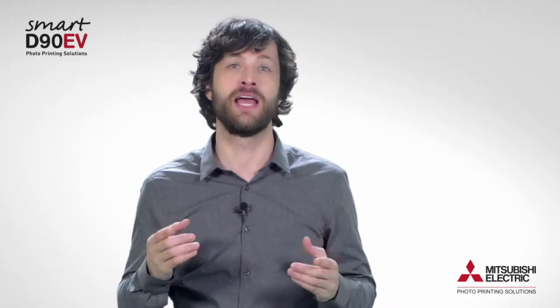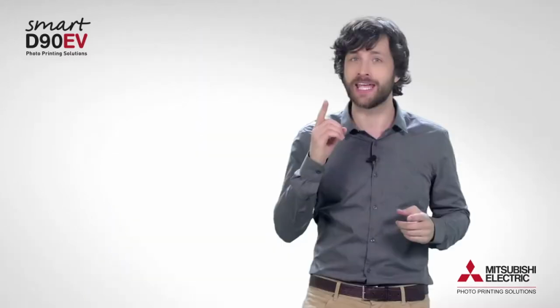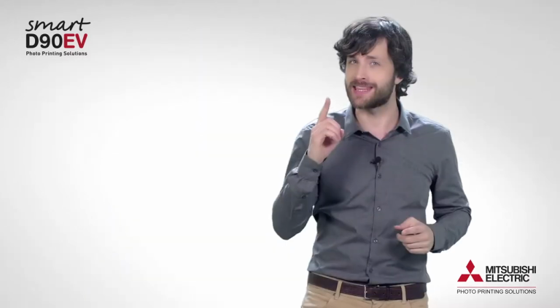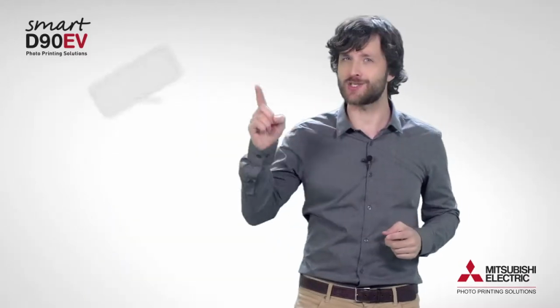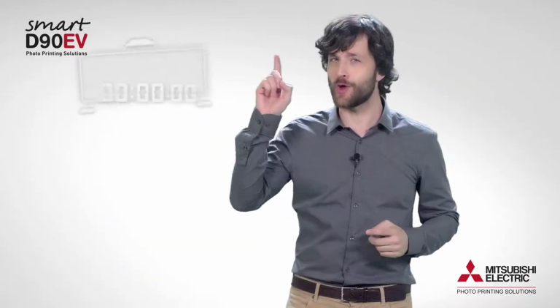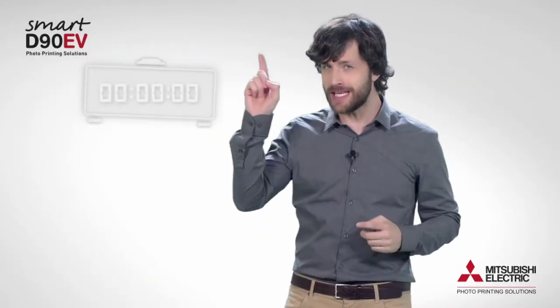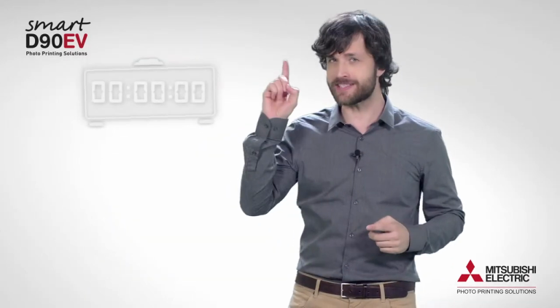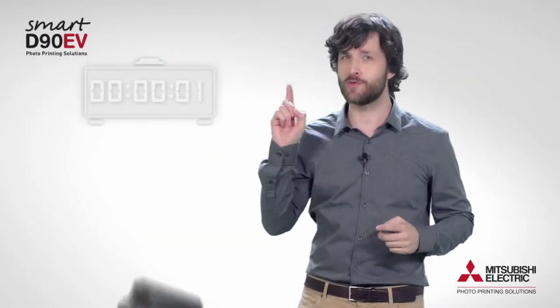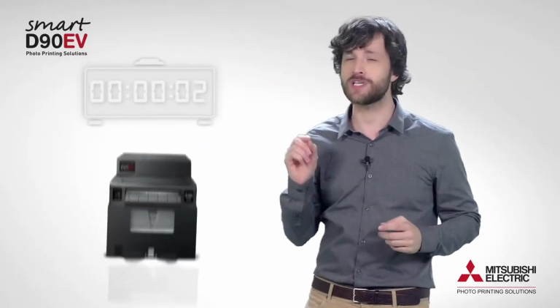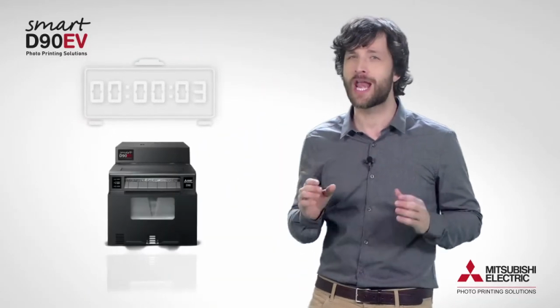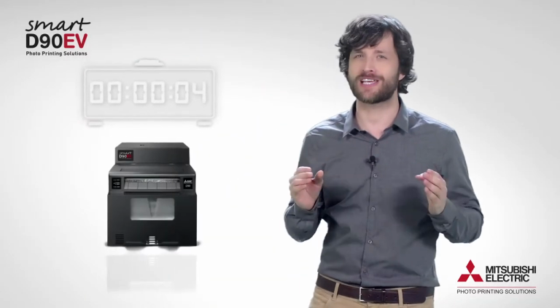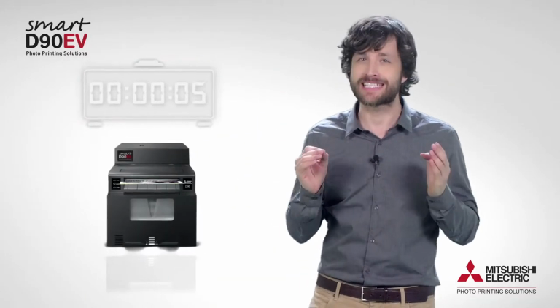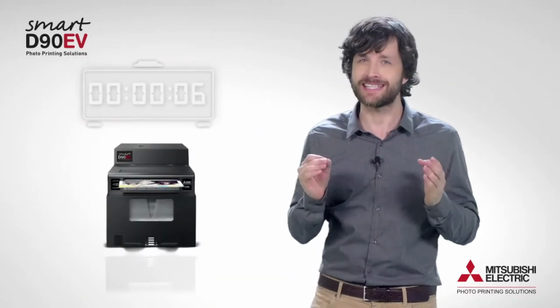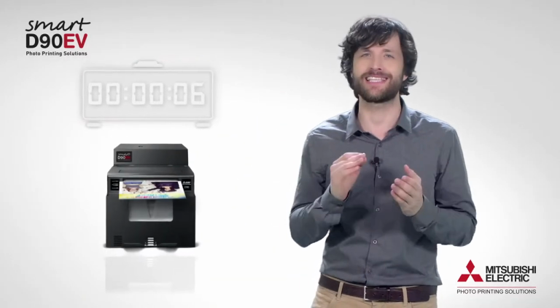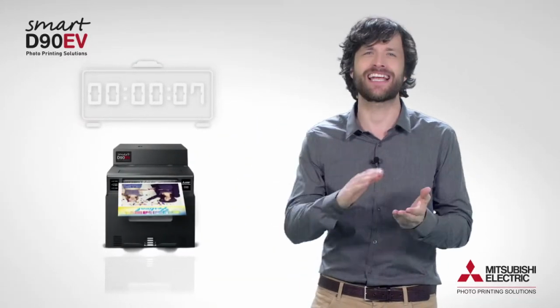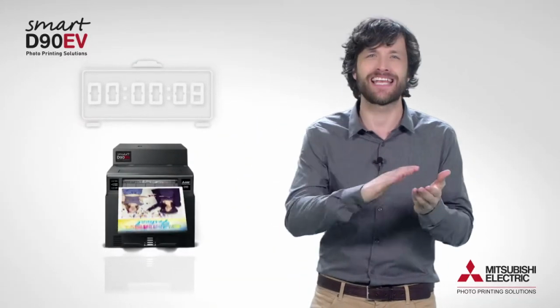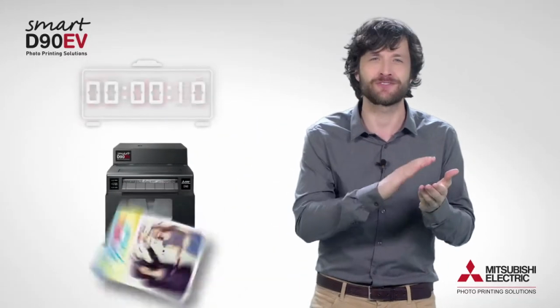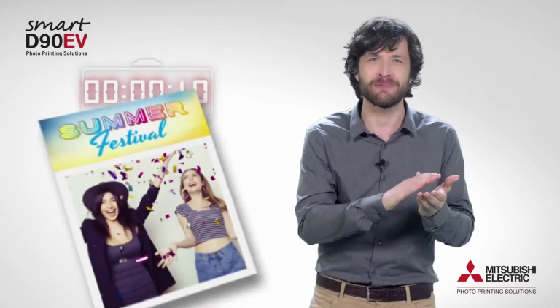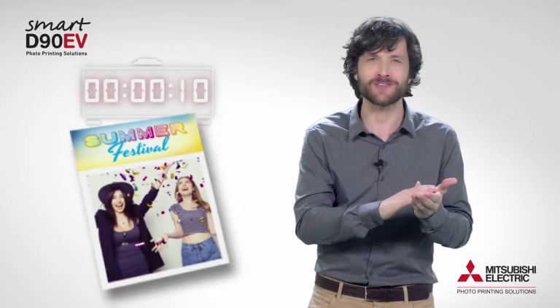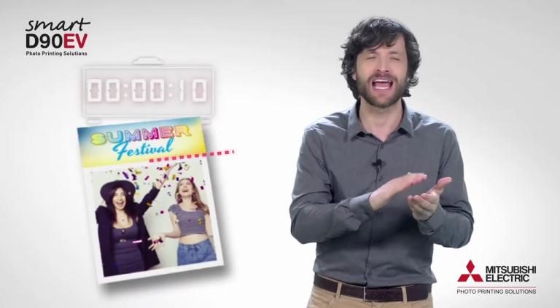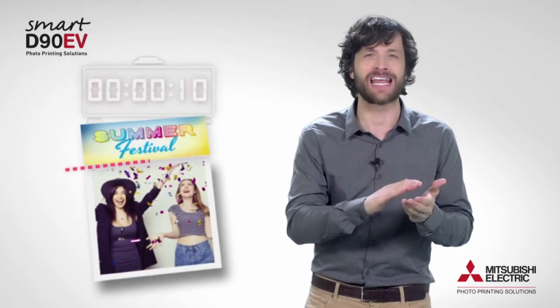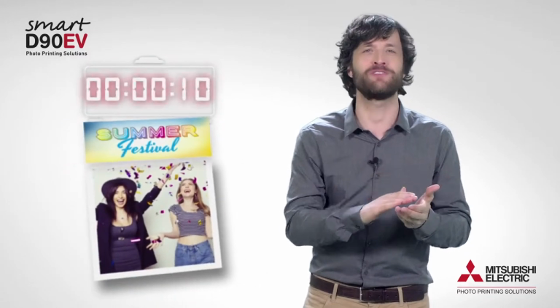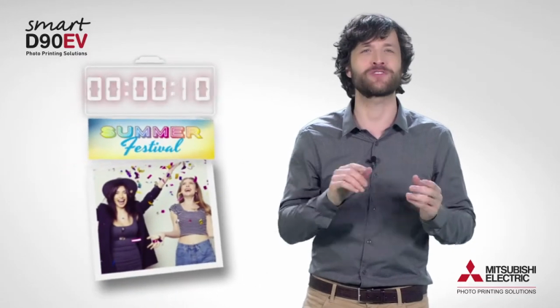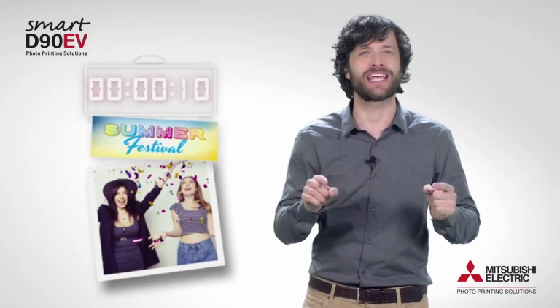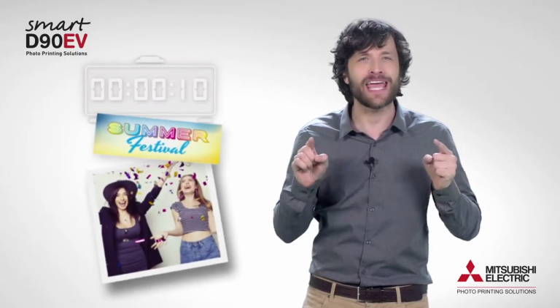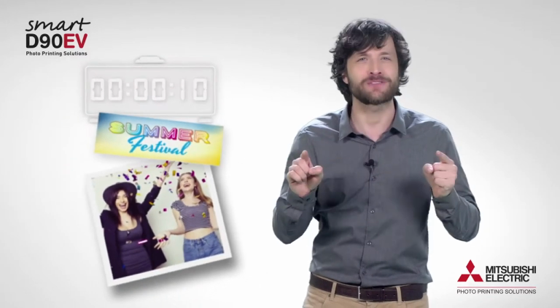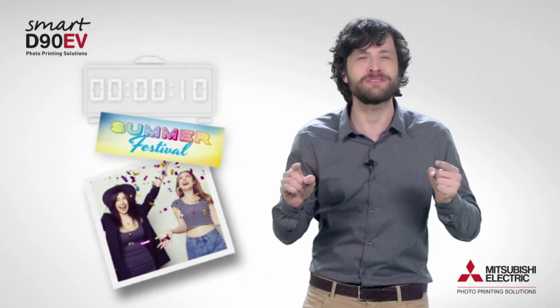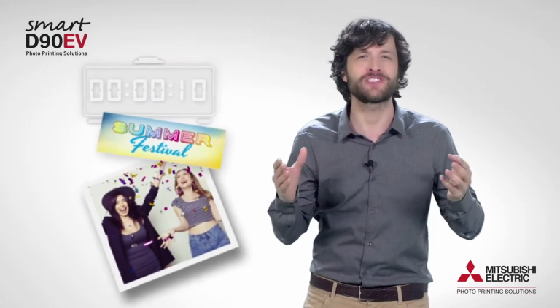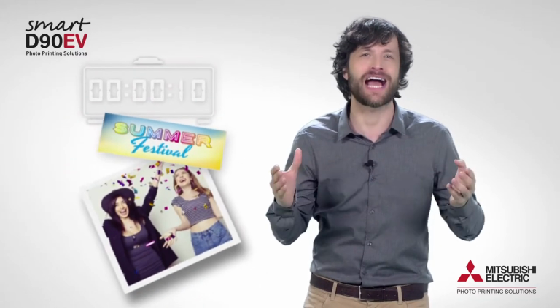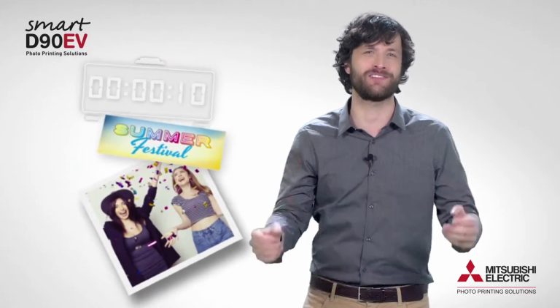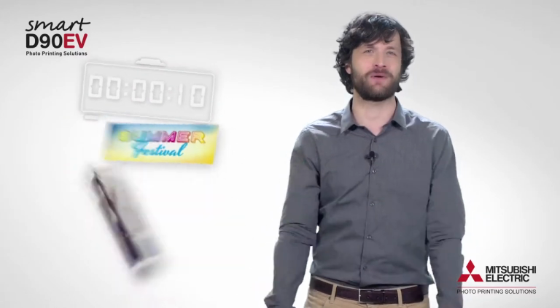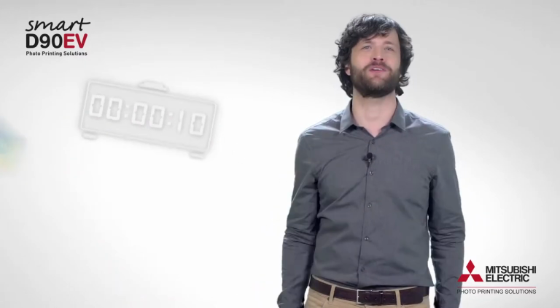And in only 10 seconds, the attendees will have in their hands the photos that they themselves will have taken.